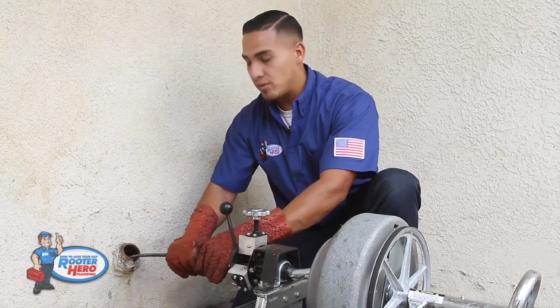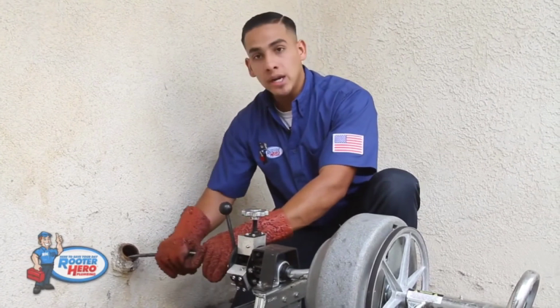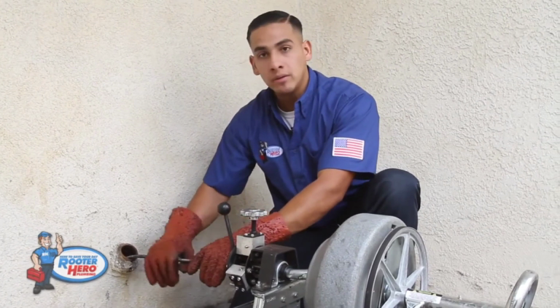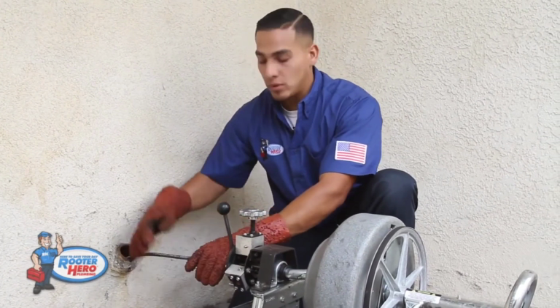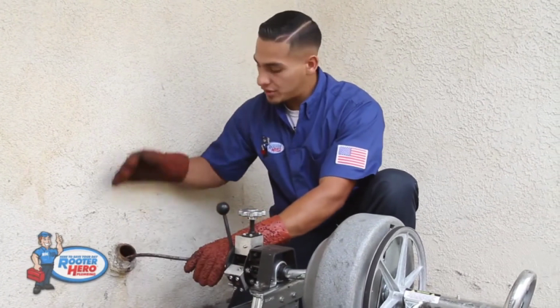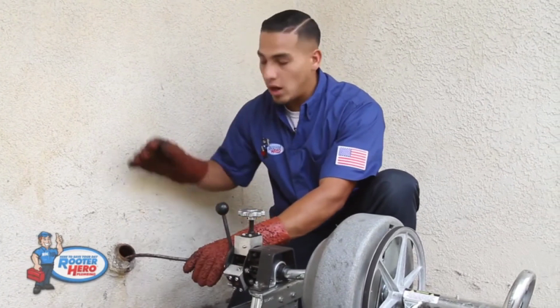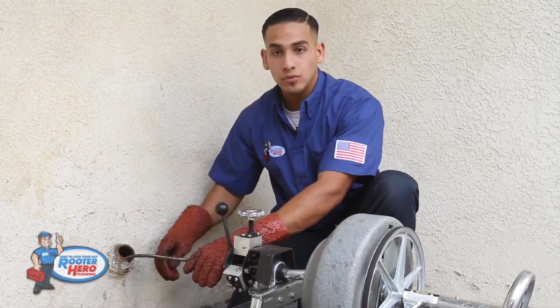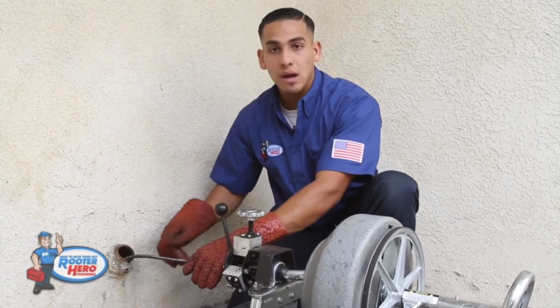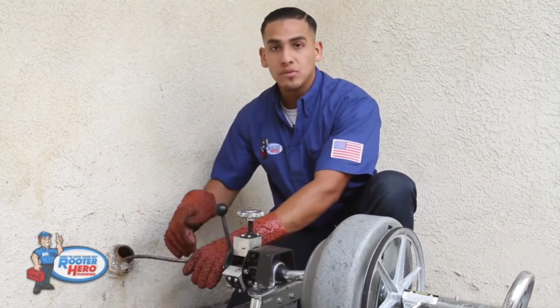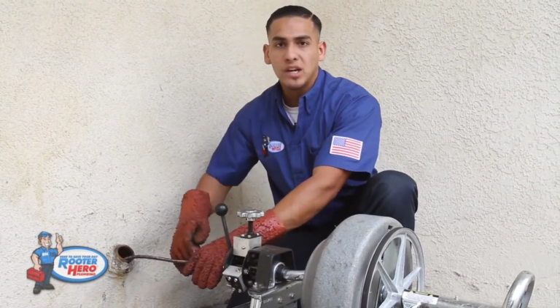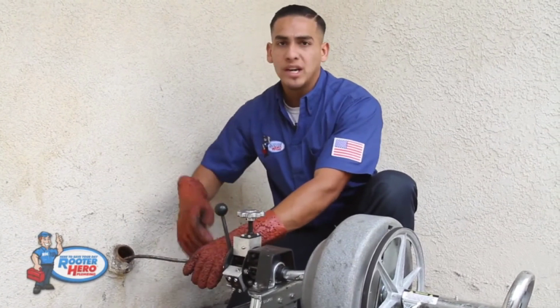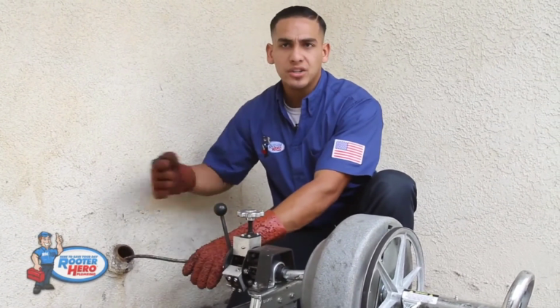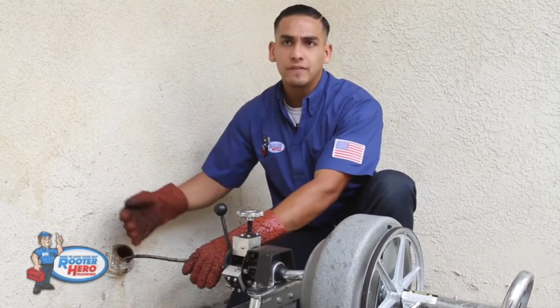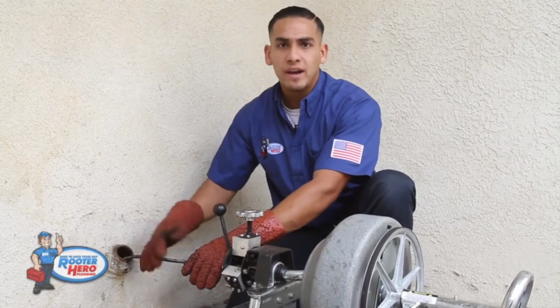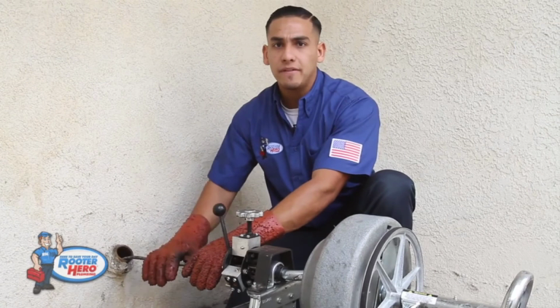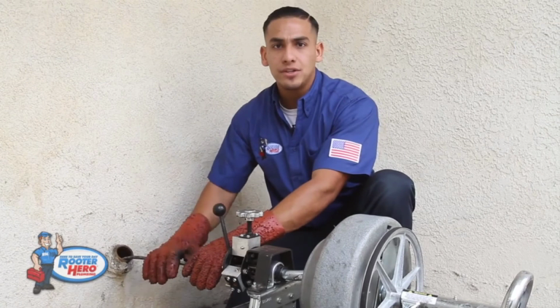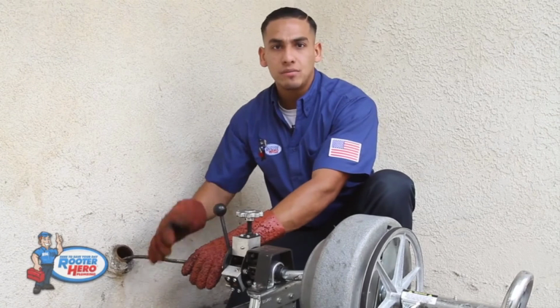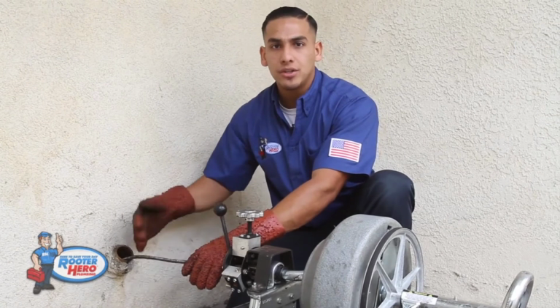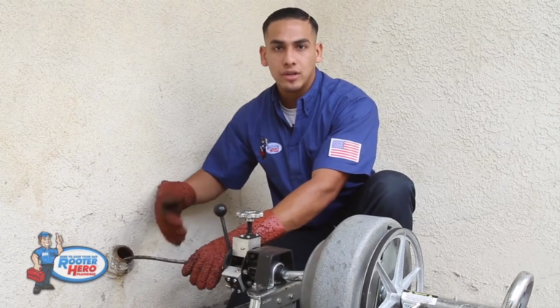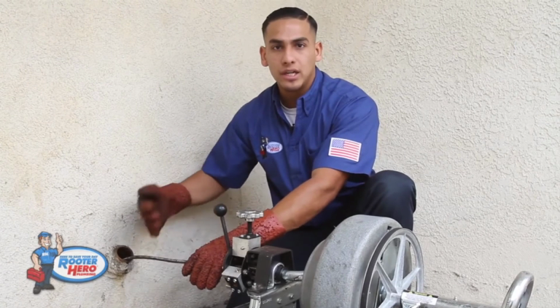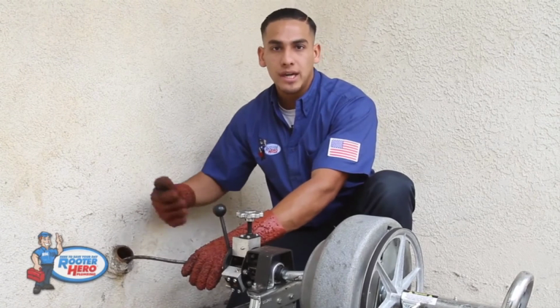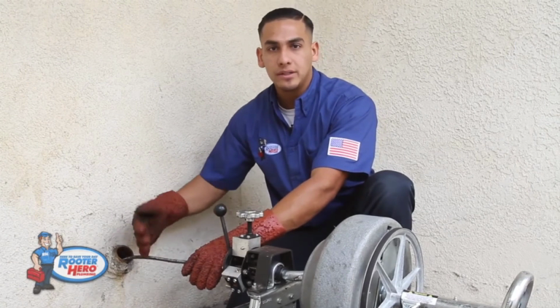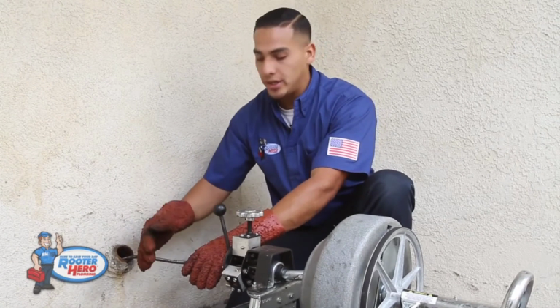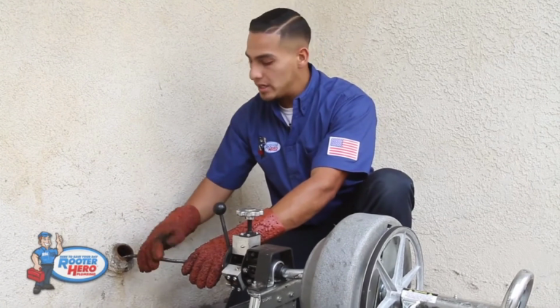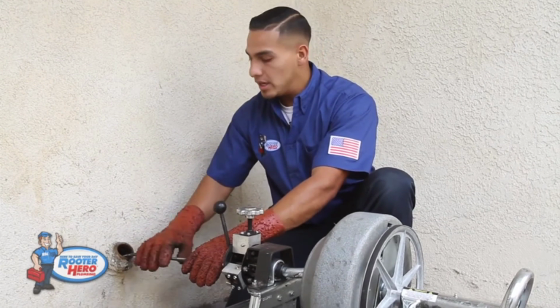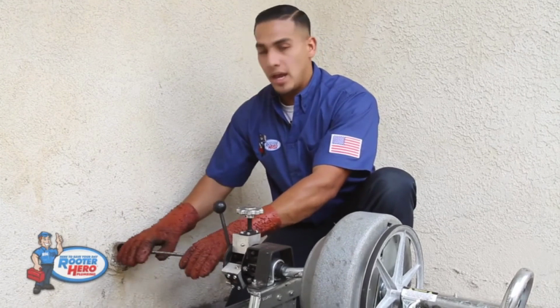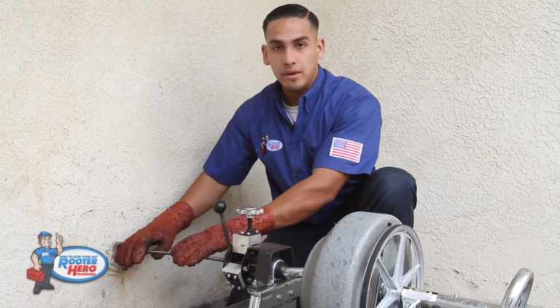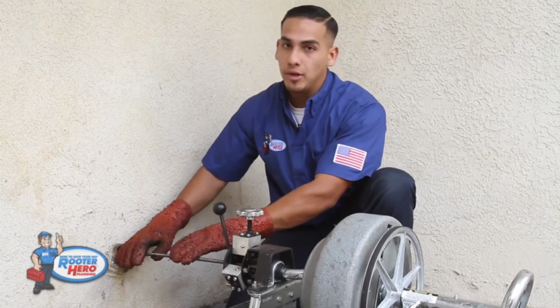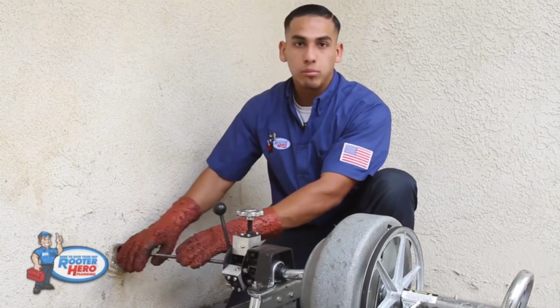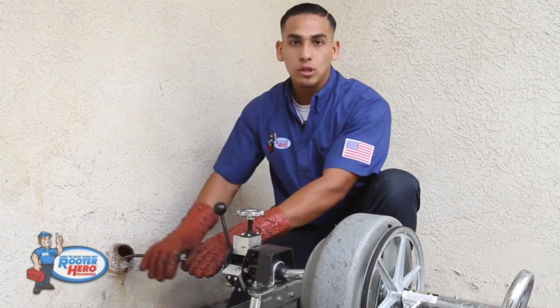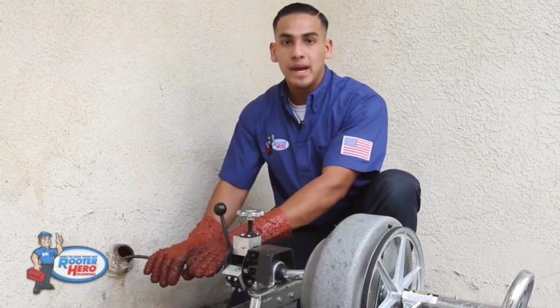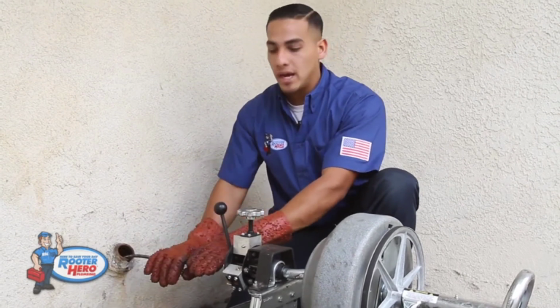Run it, and once the water drops, run it an extra five feet just to make sure you clean it nice and good. Then pull it back out.